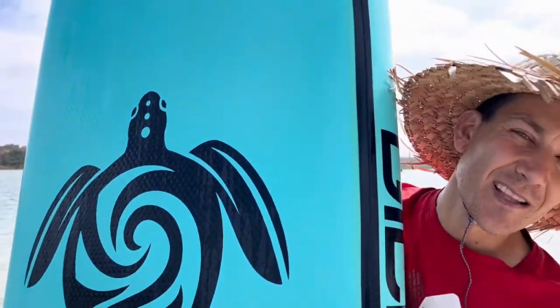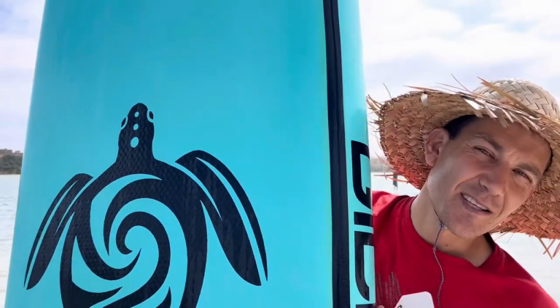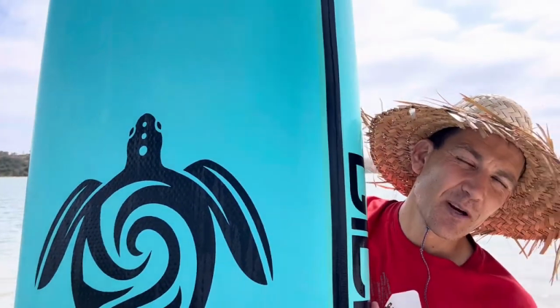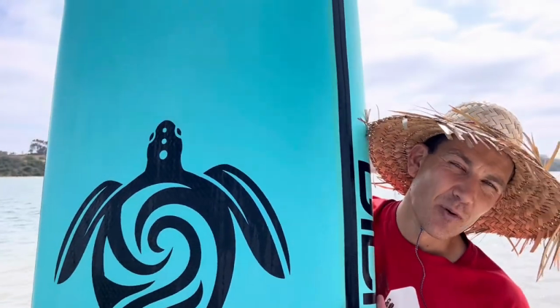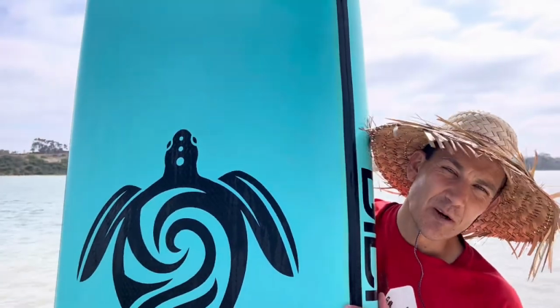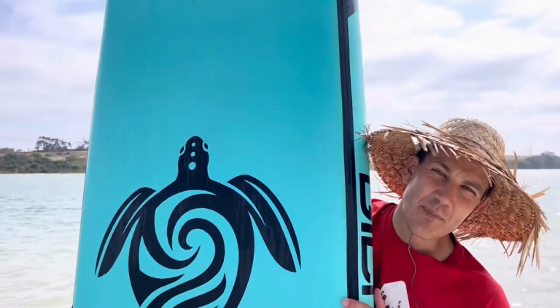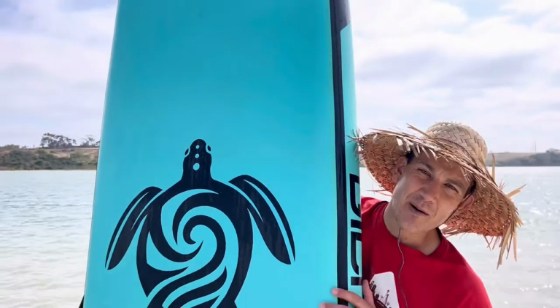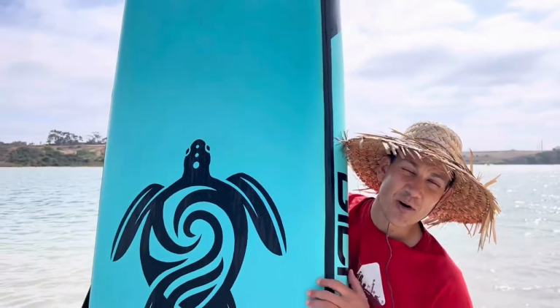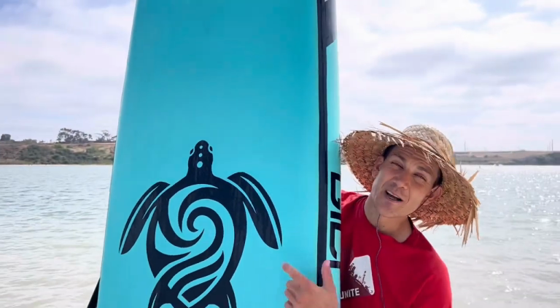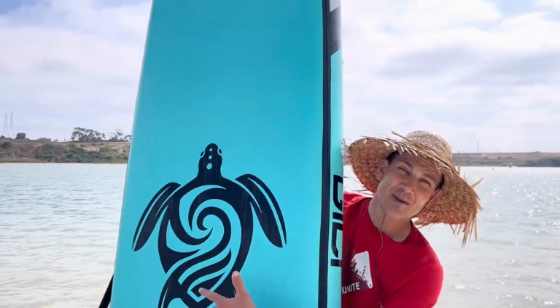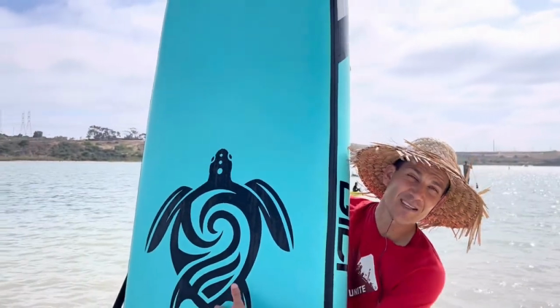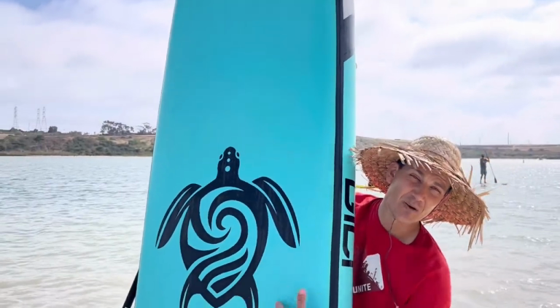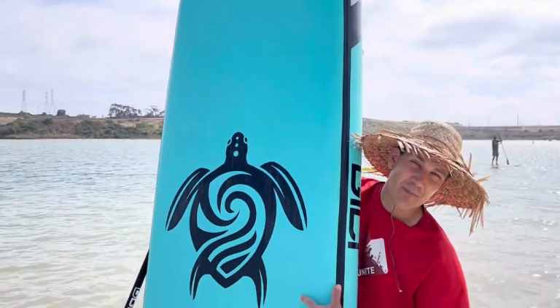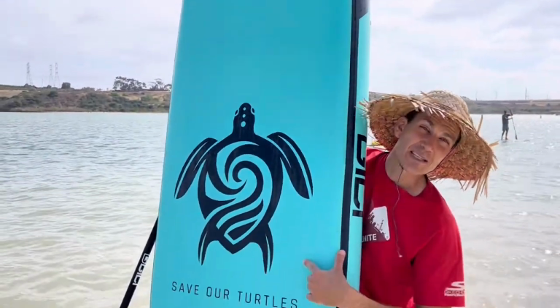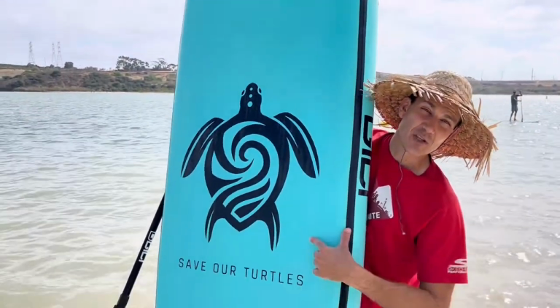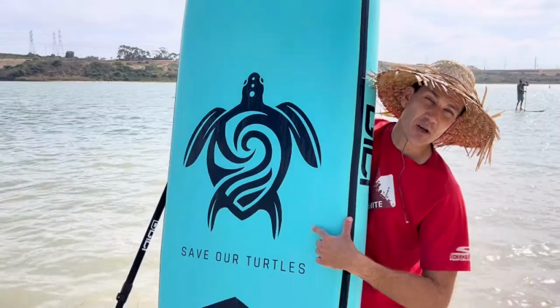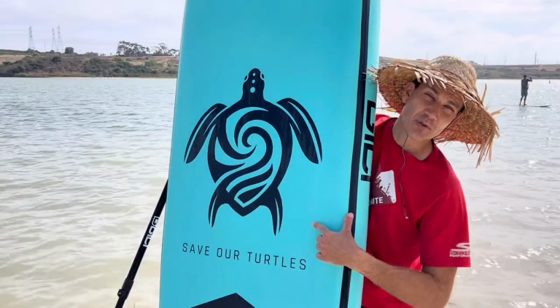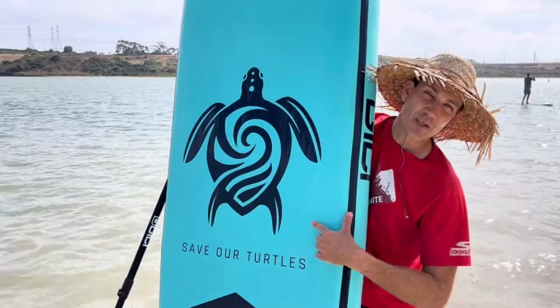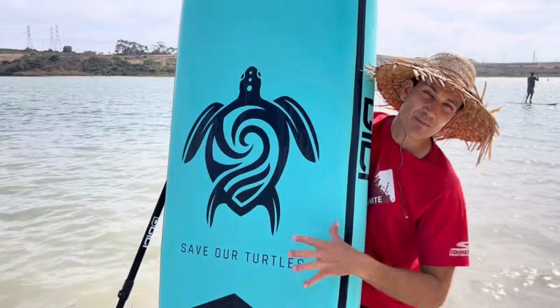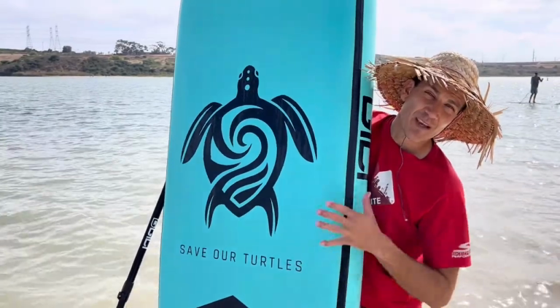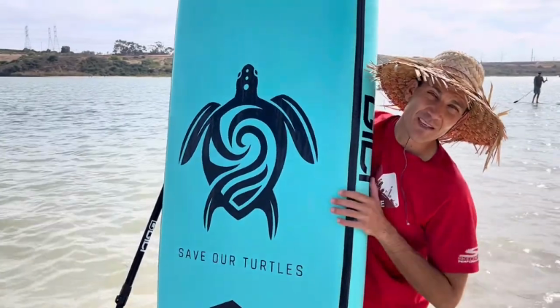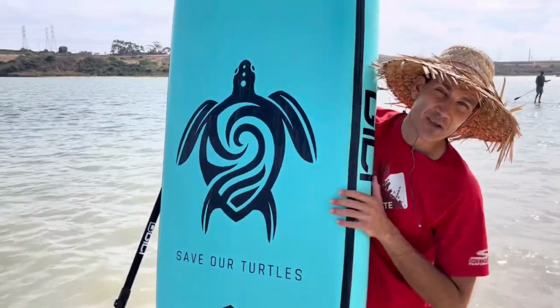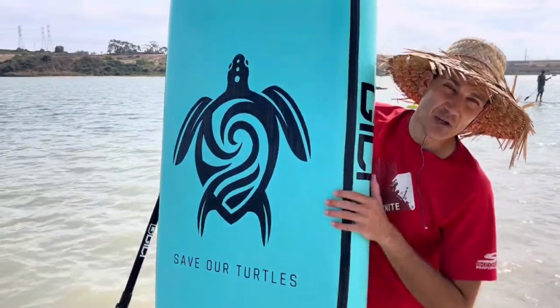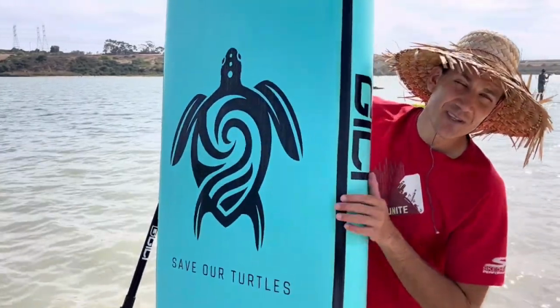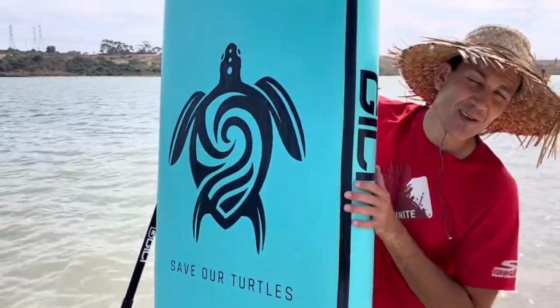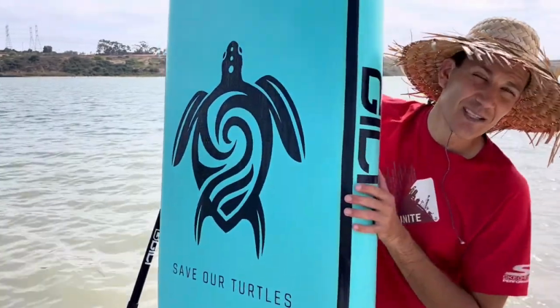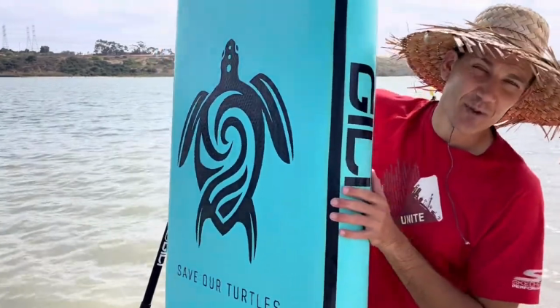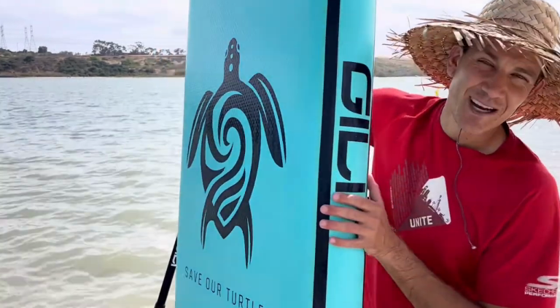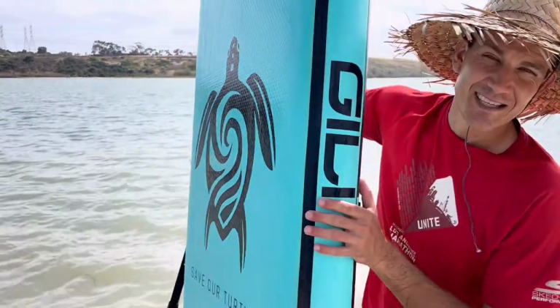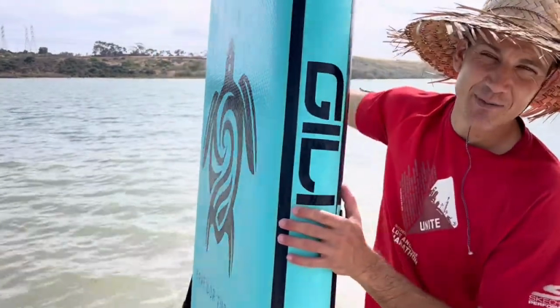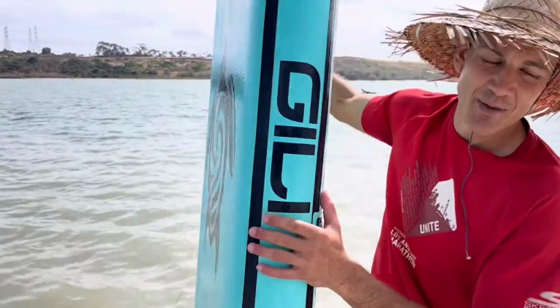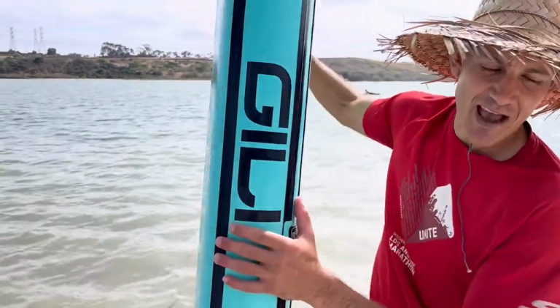All in all, this has been a really great paddle board. It also has a great message that goes with it — 'save the turtles' — which is a really nice thing to have.